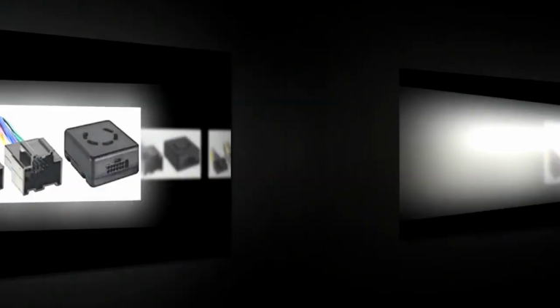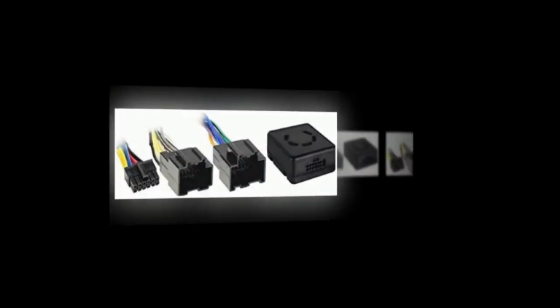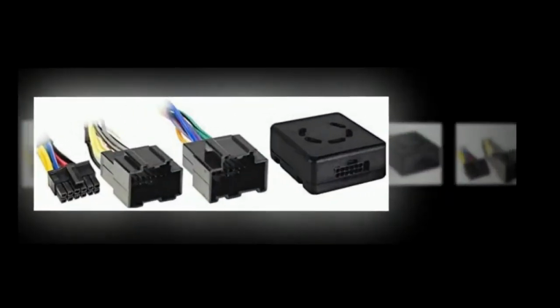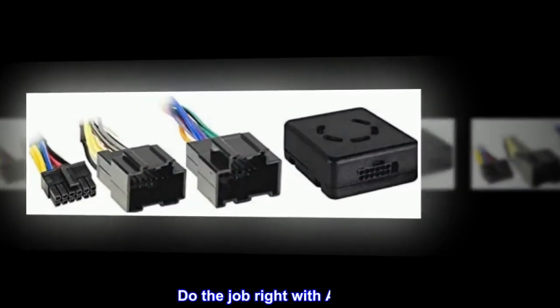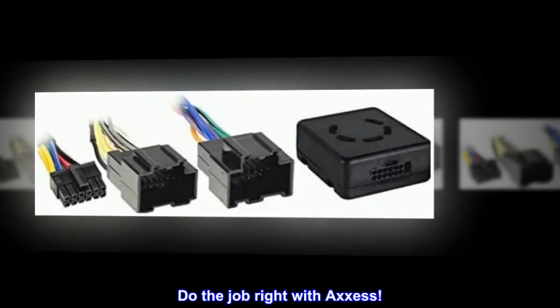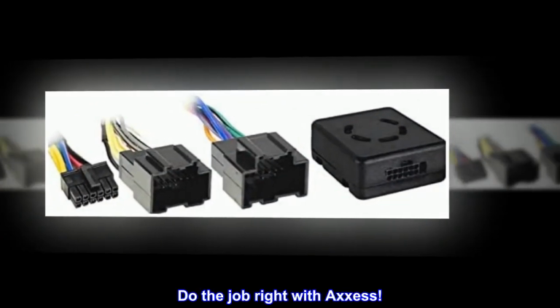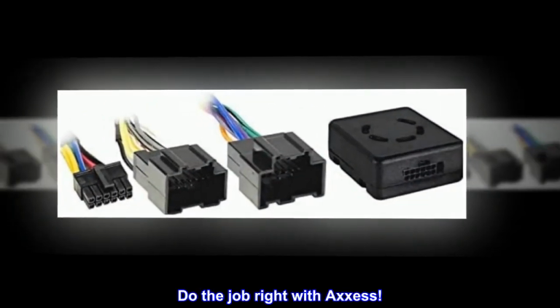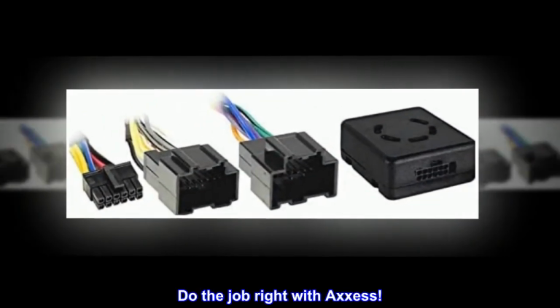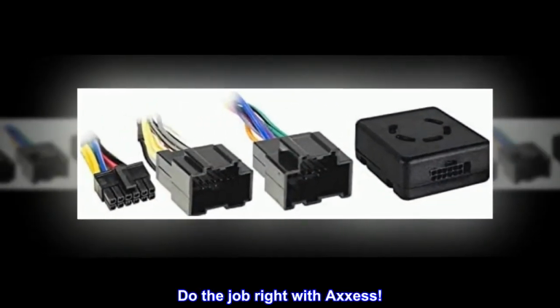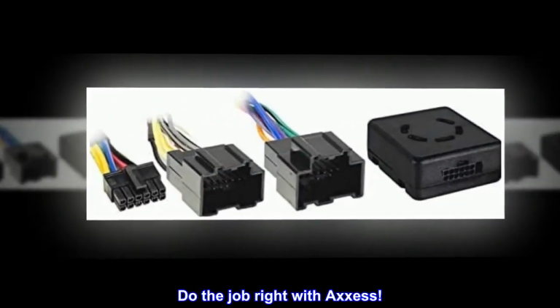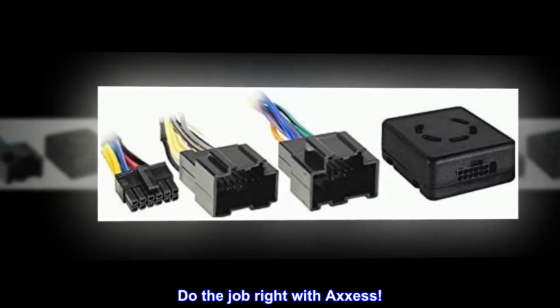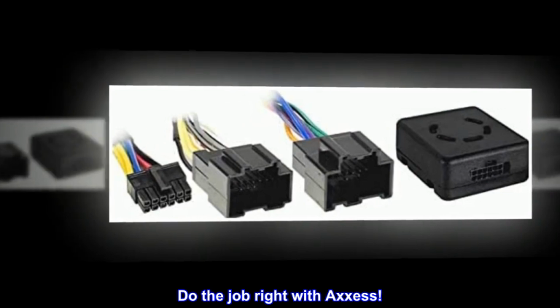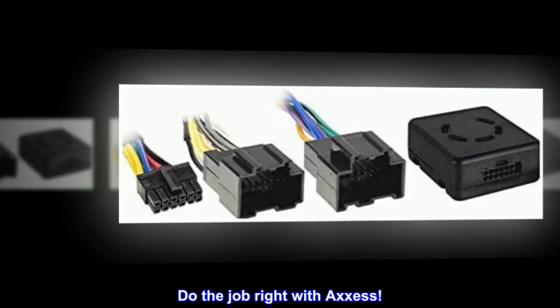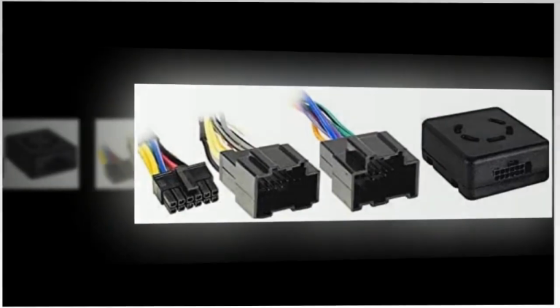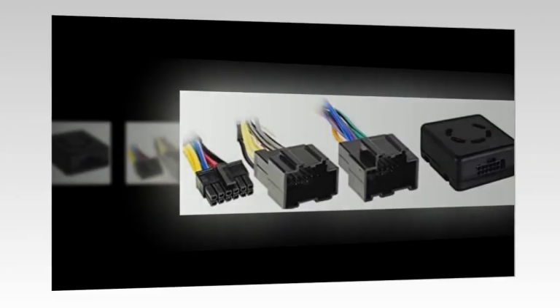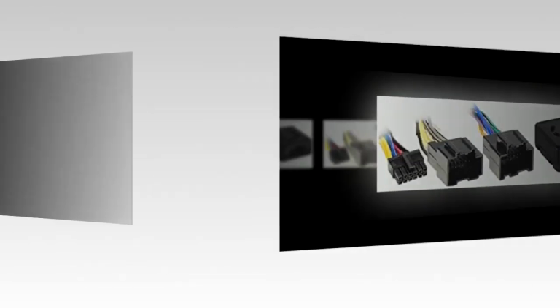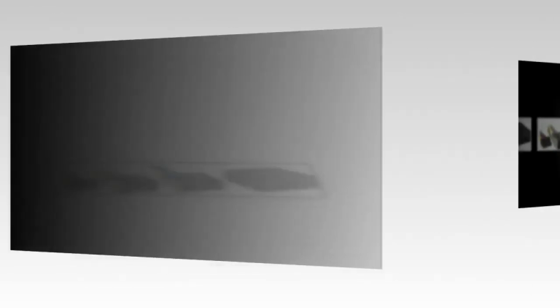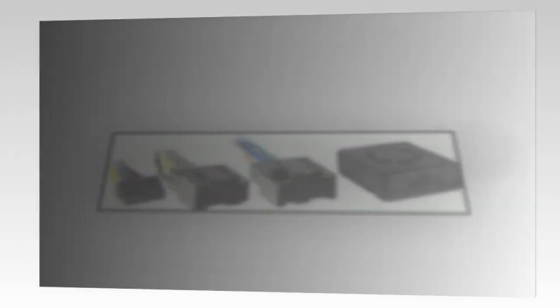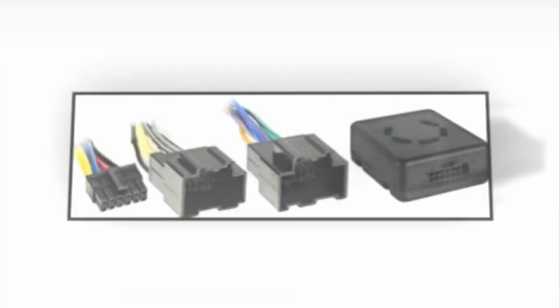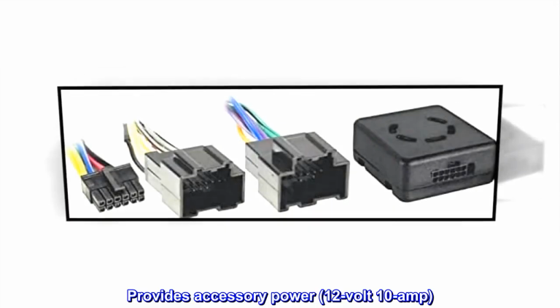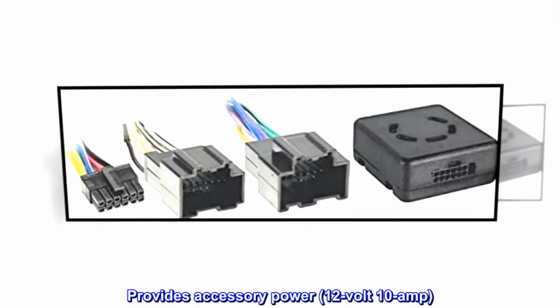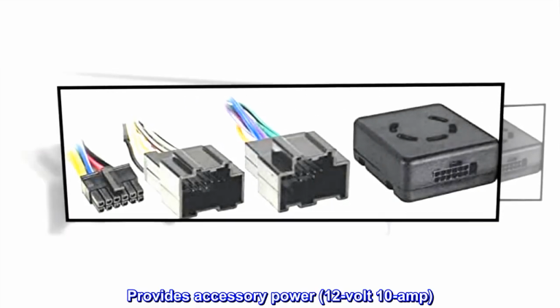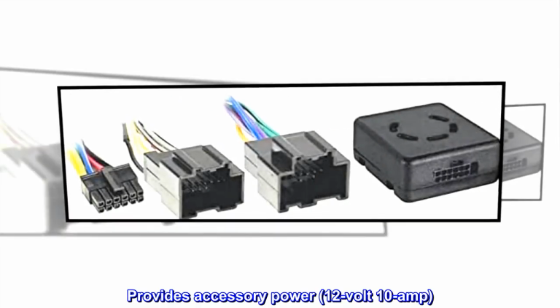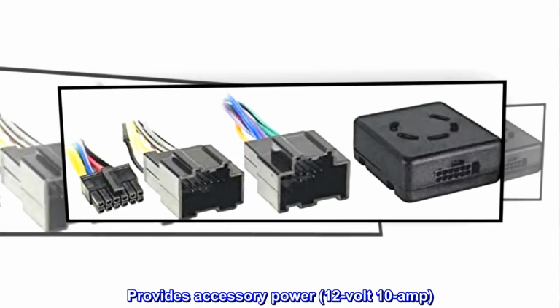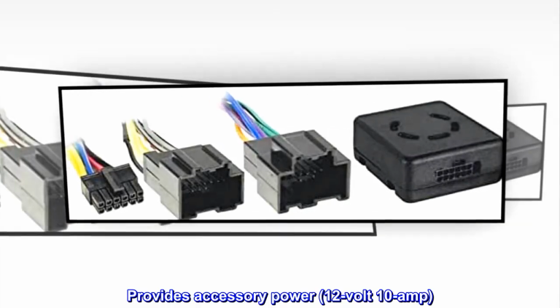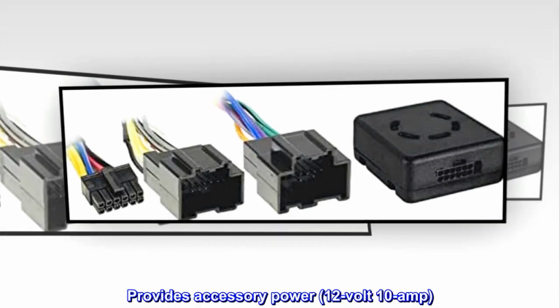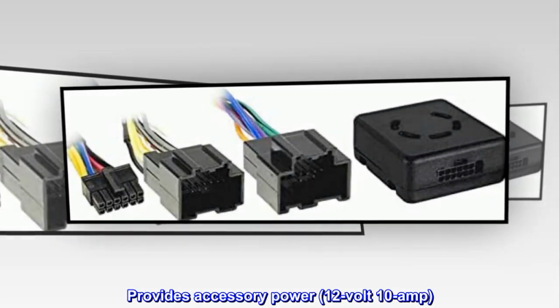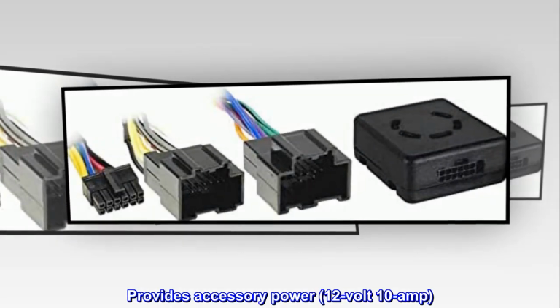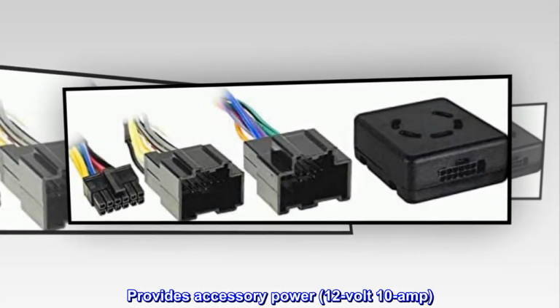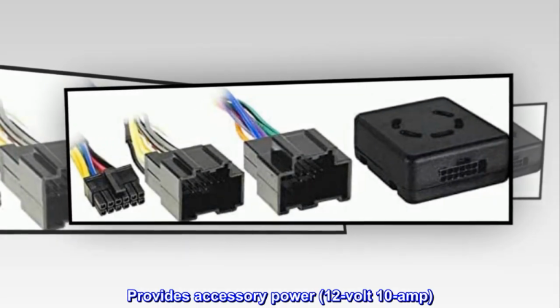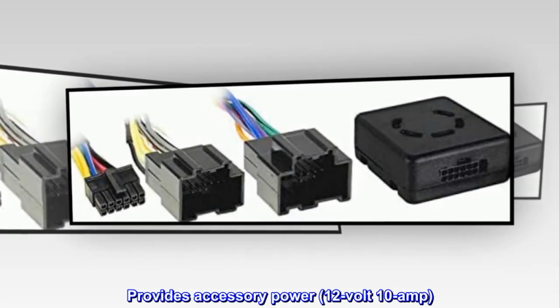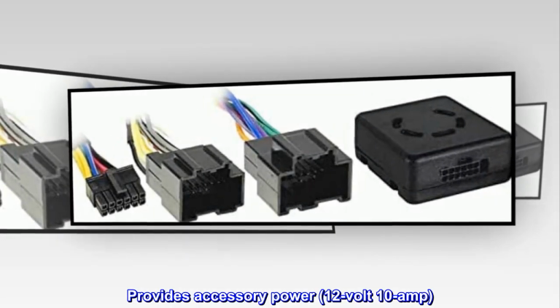Do the job right with Access. Provides accessory power — 12-volt, 10-amp.